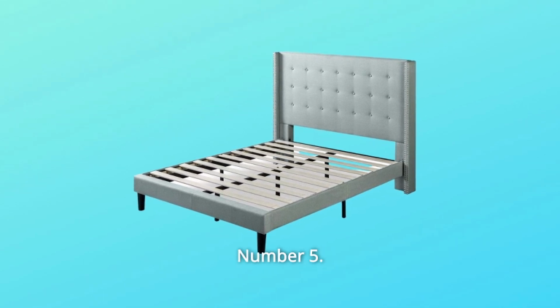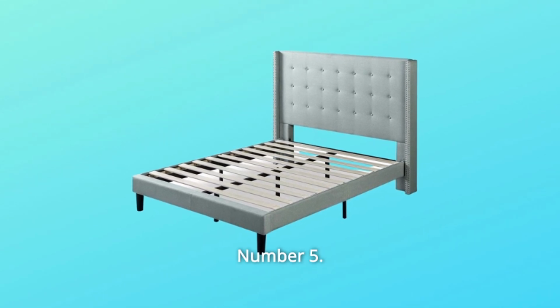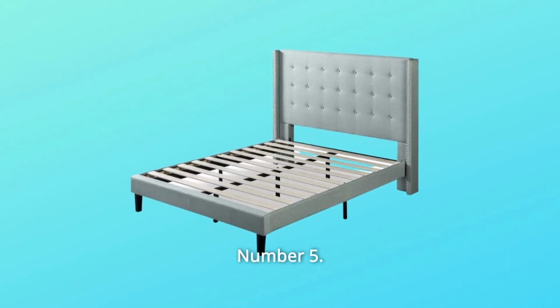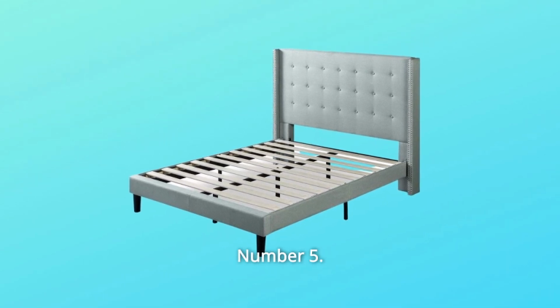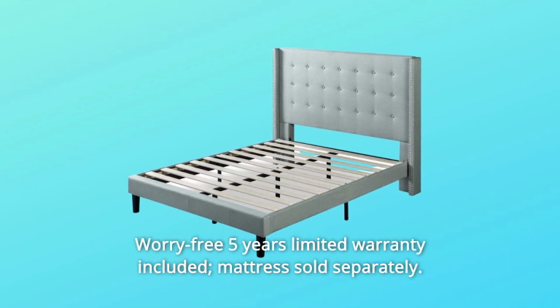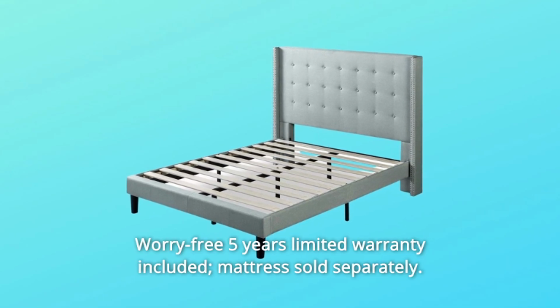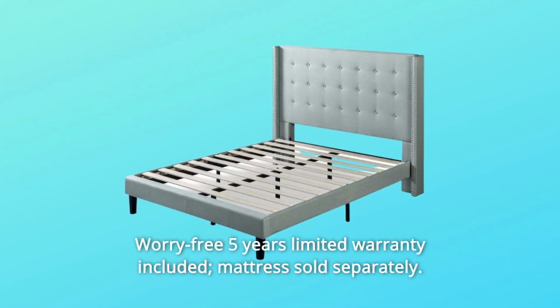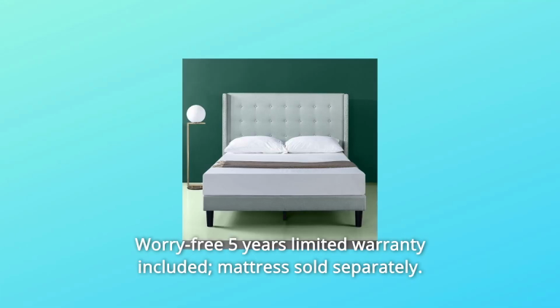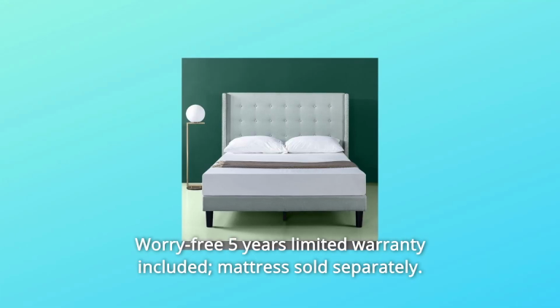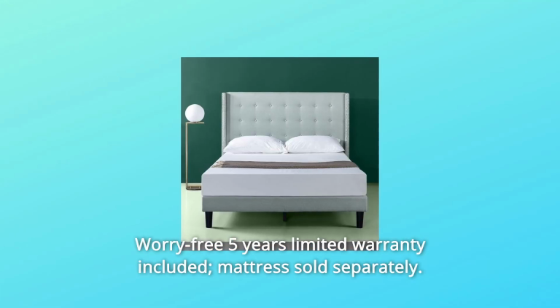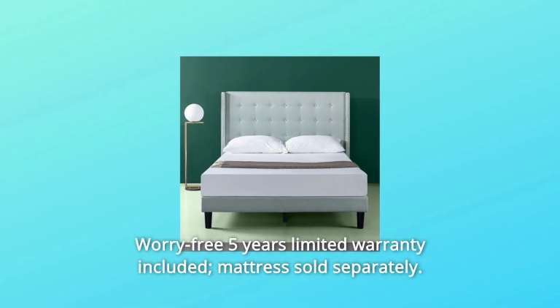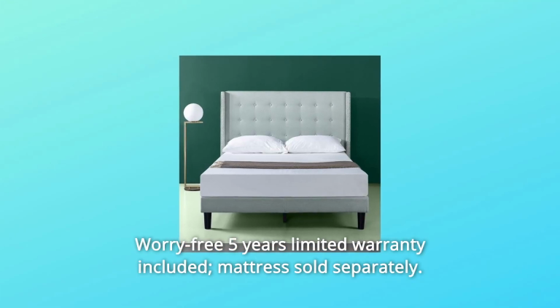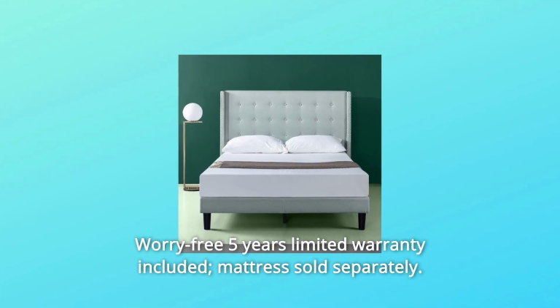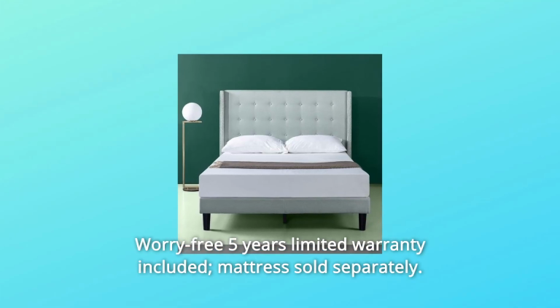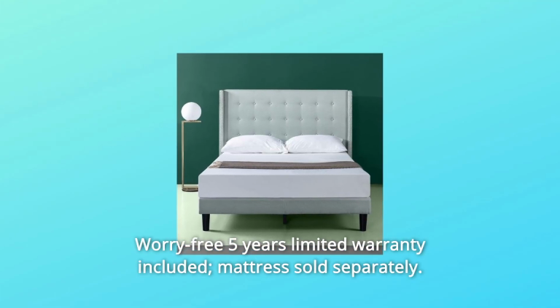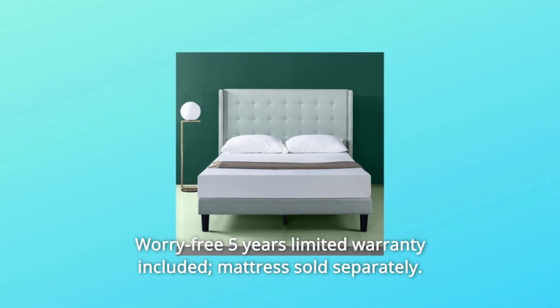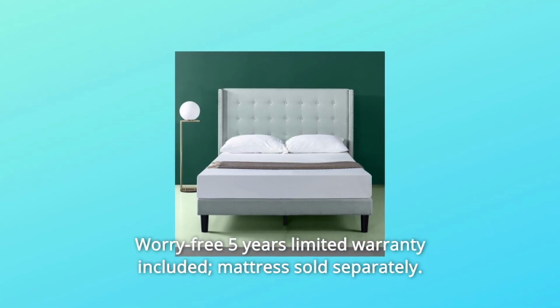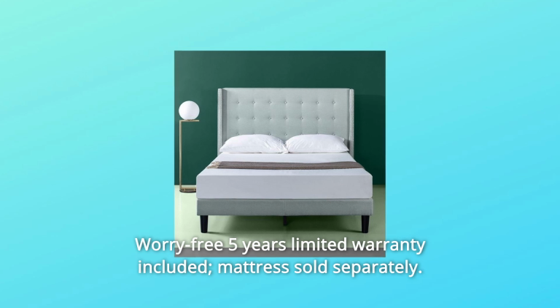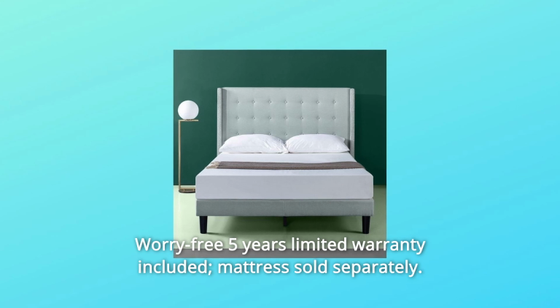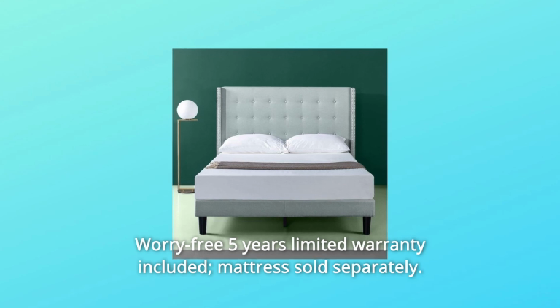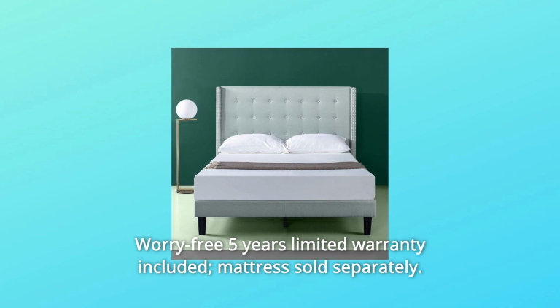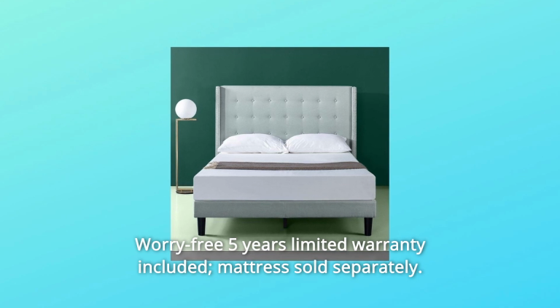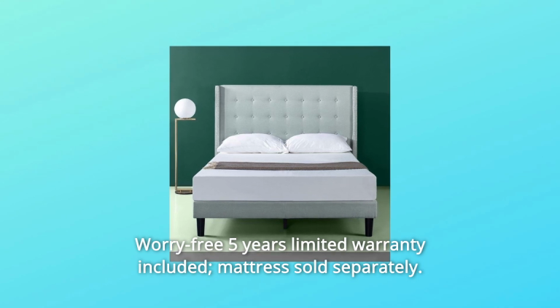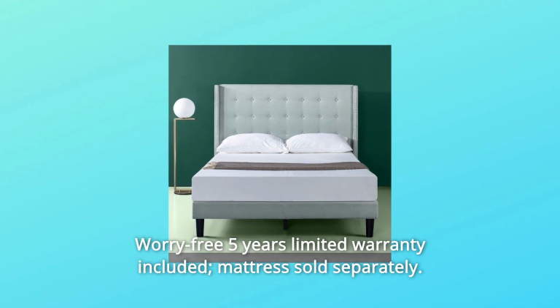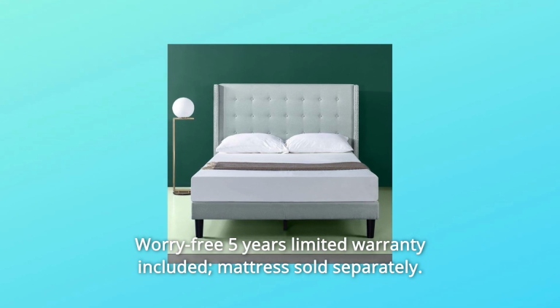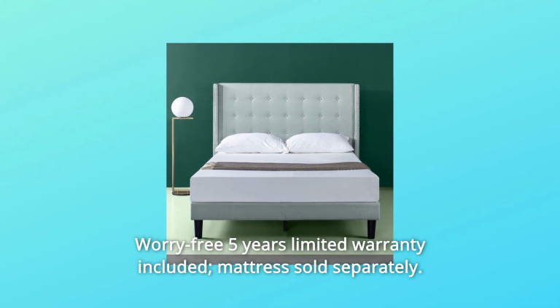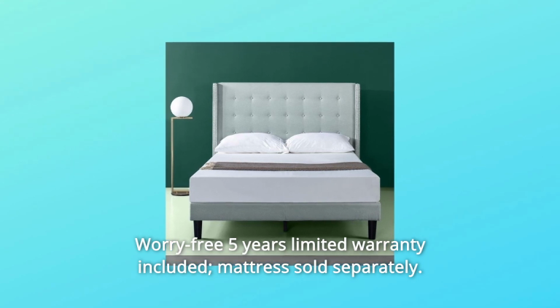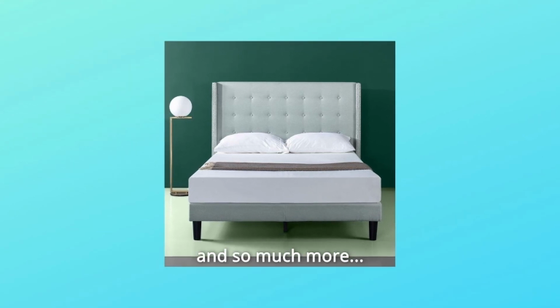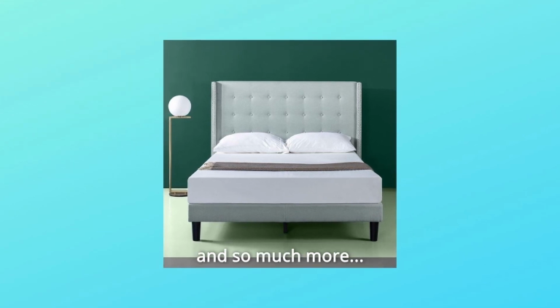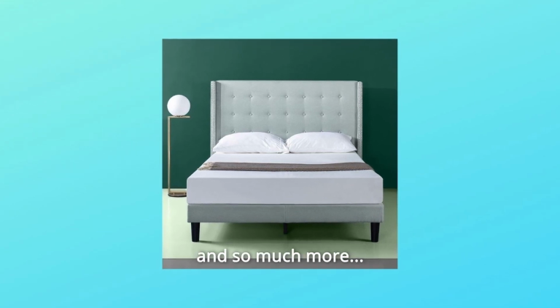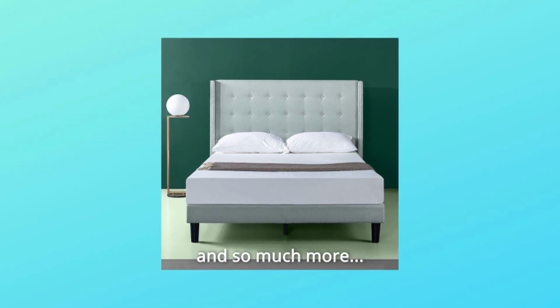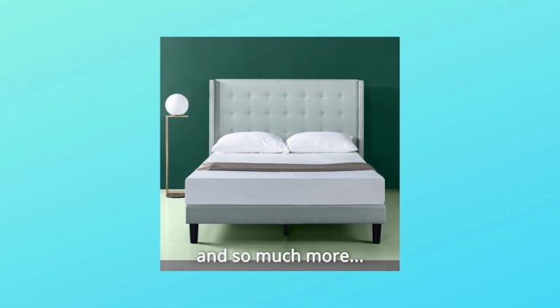Number 5: Worry-Free 5-Year Limited Warranty included. Mattress sold separately. And so much more.